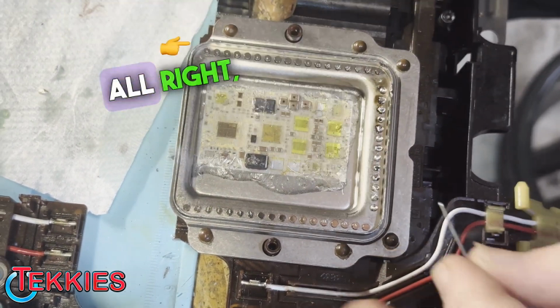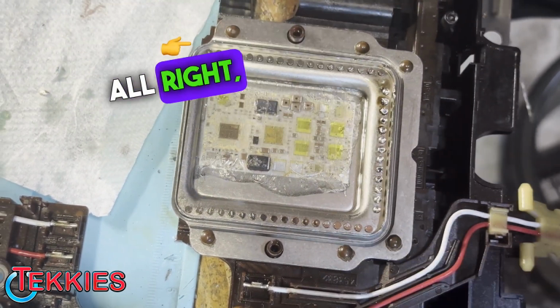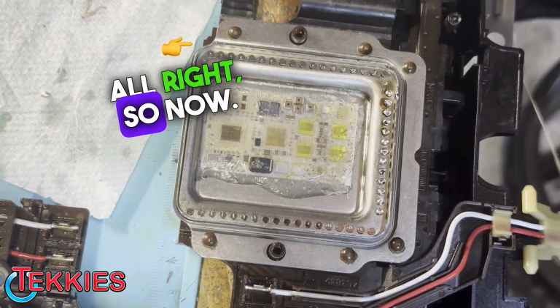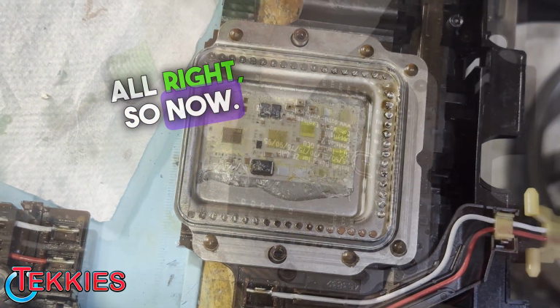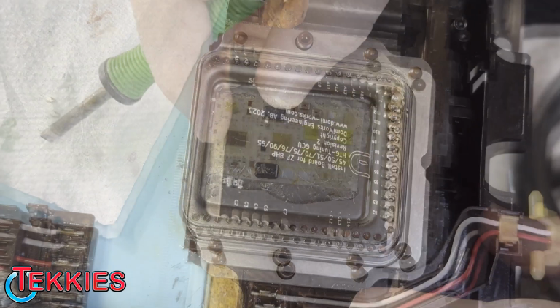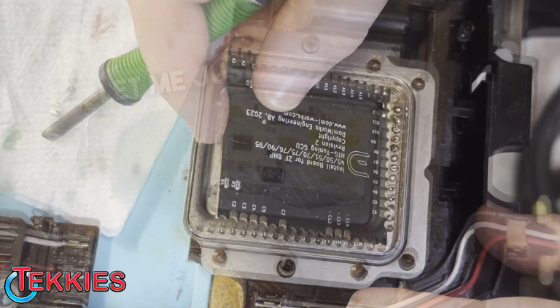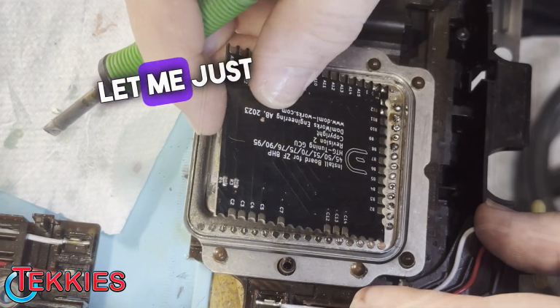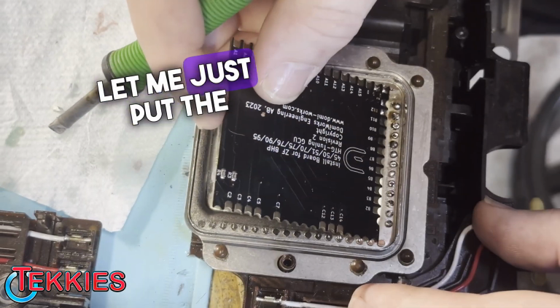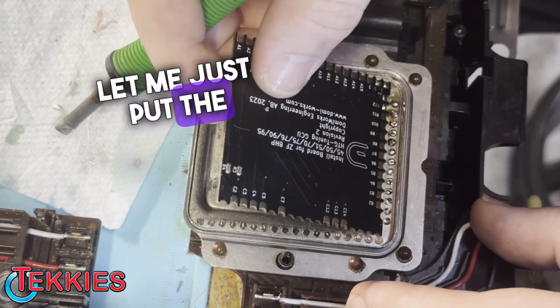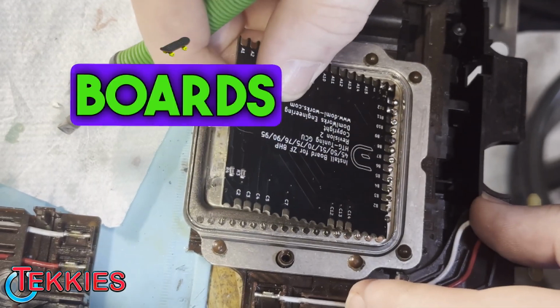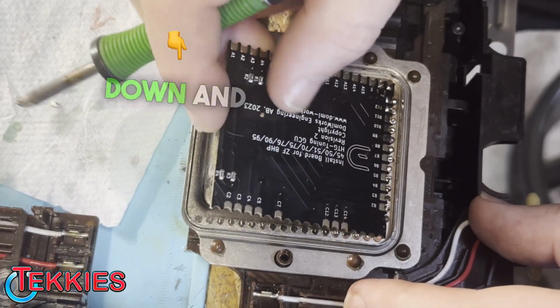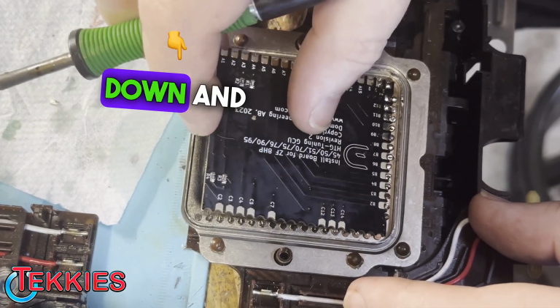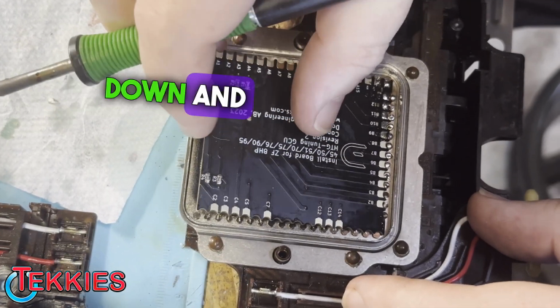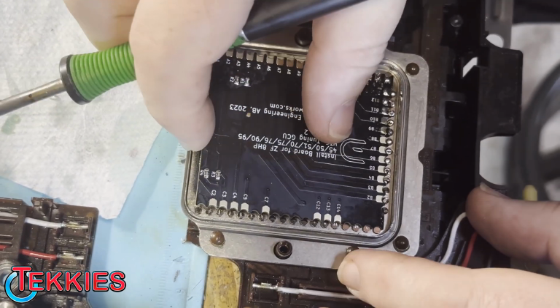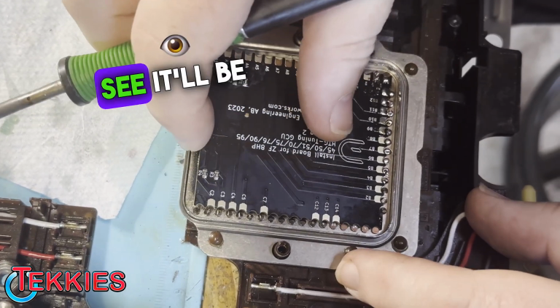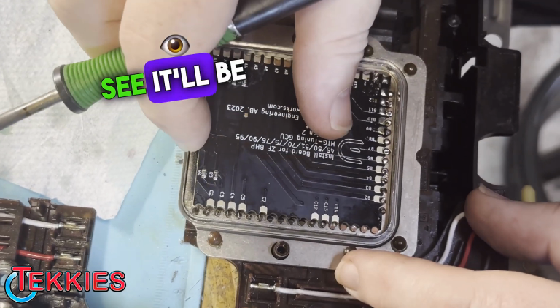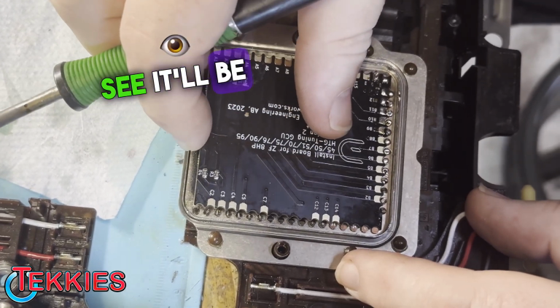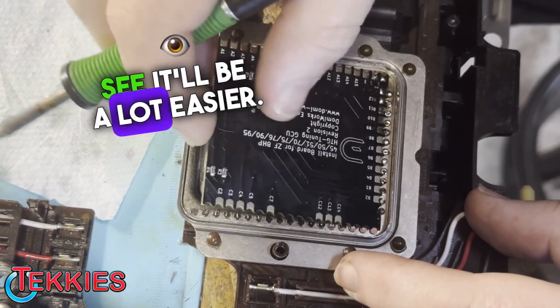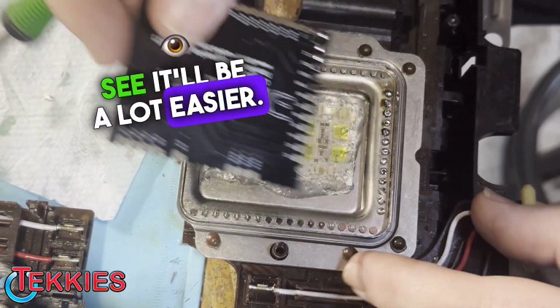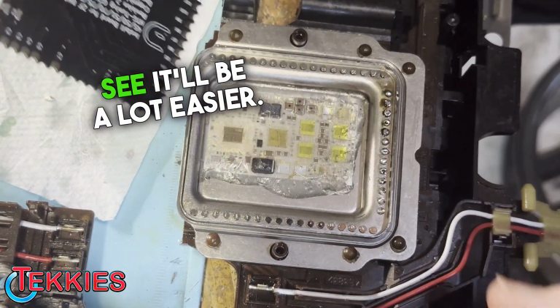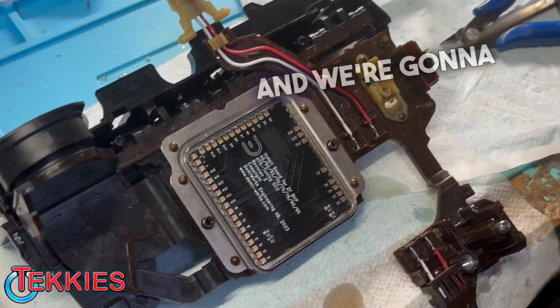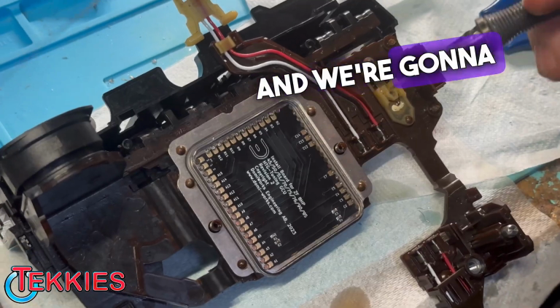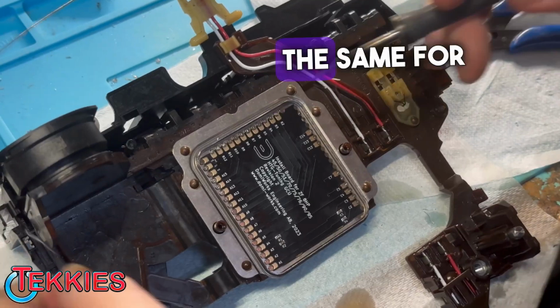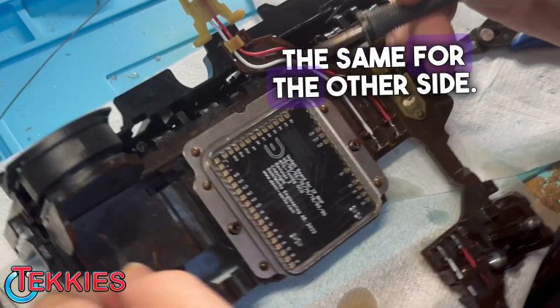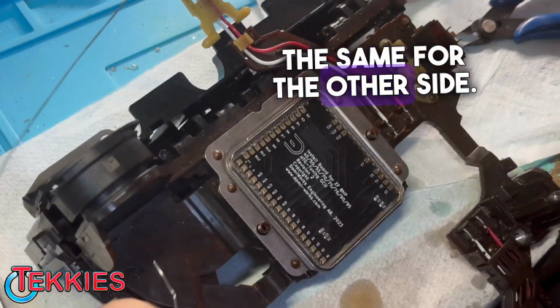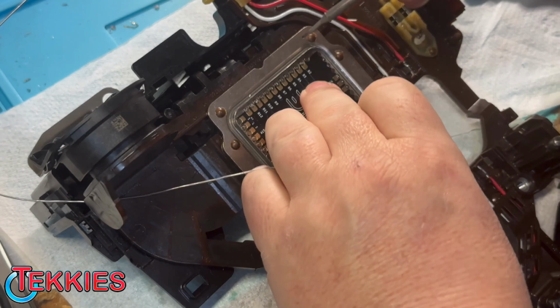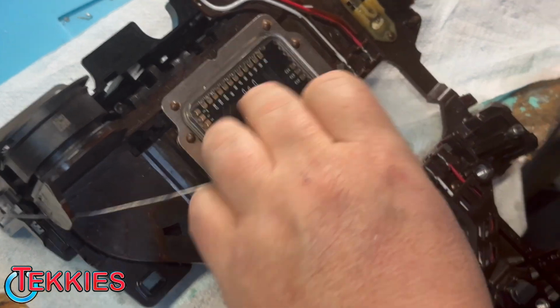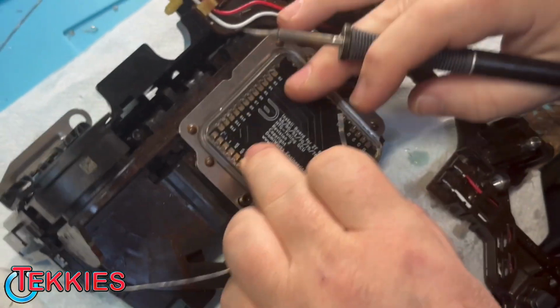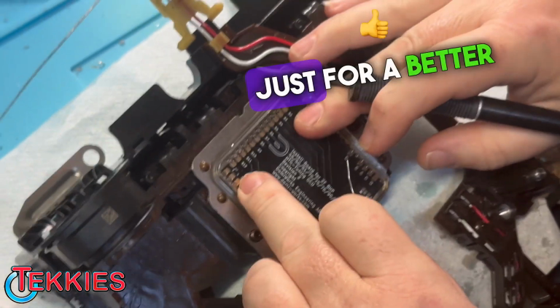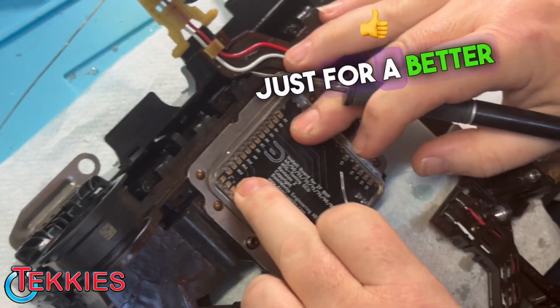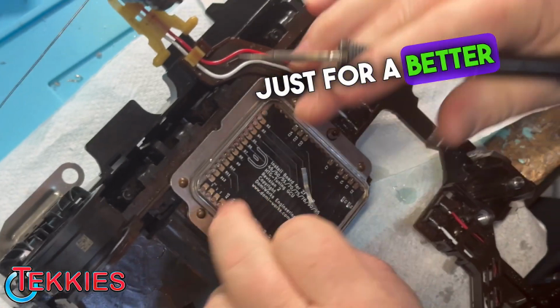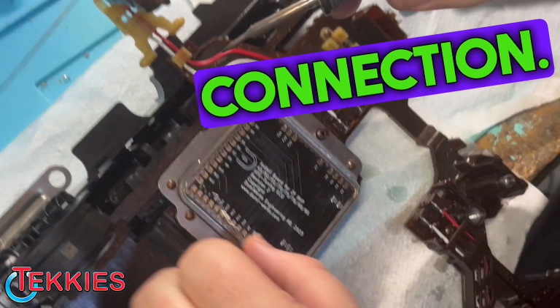All right, so now put the boards down and you'll see it'll be a lot easier. For a good lid of solder, it makes for a better connection.